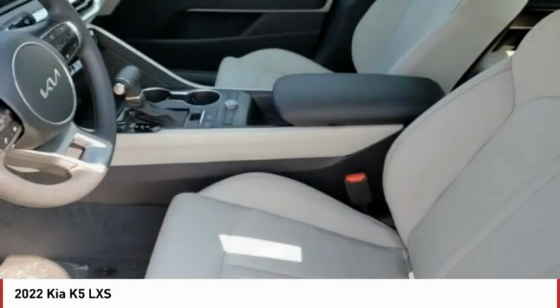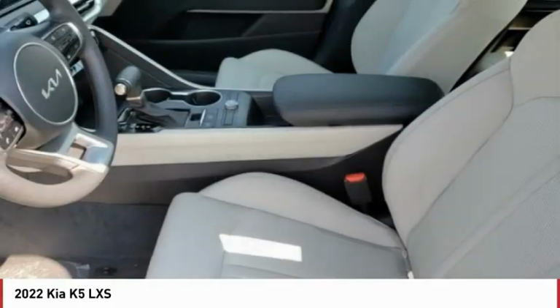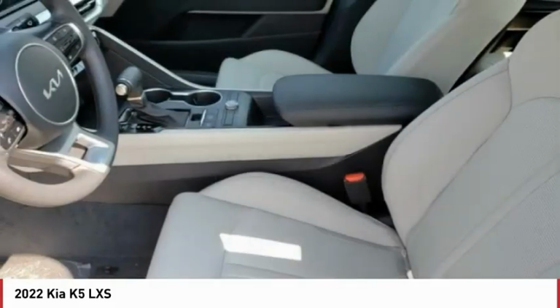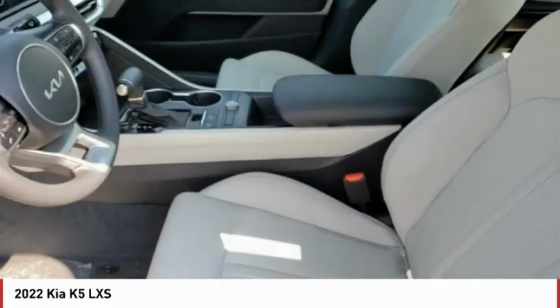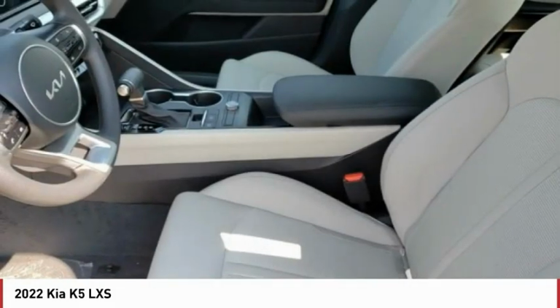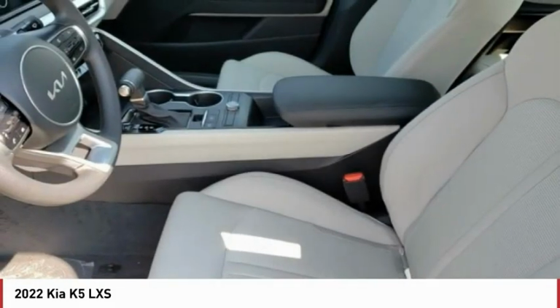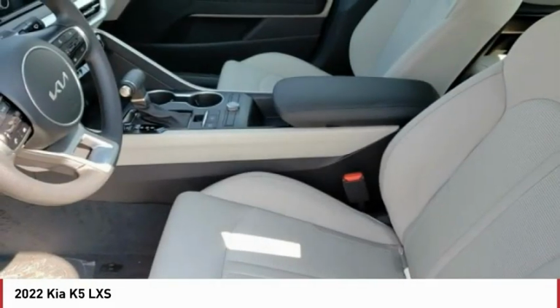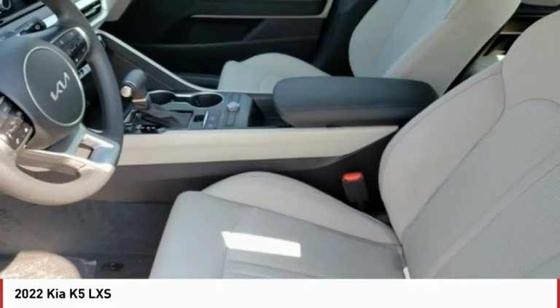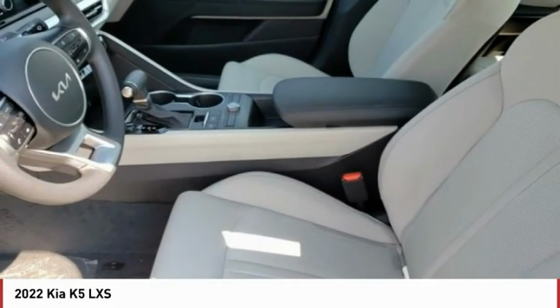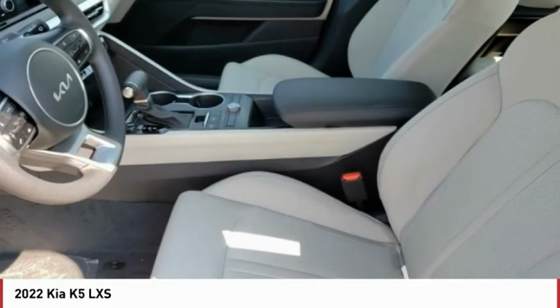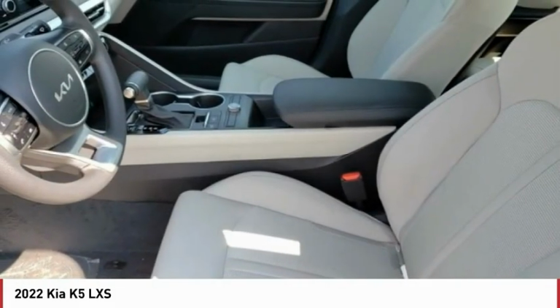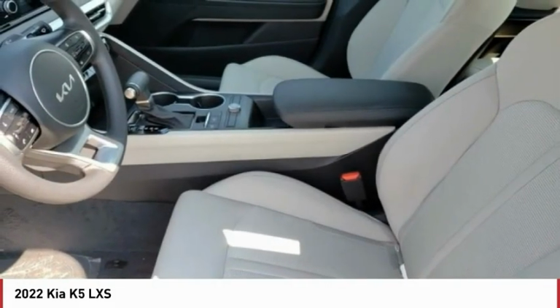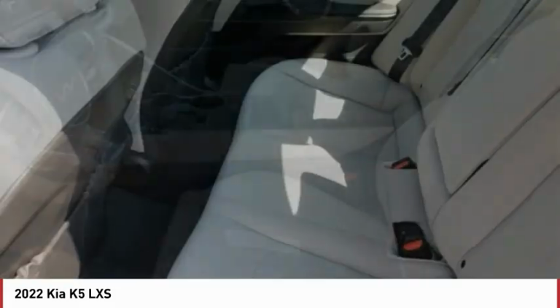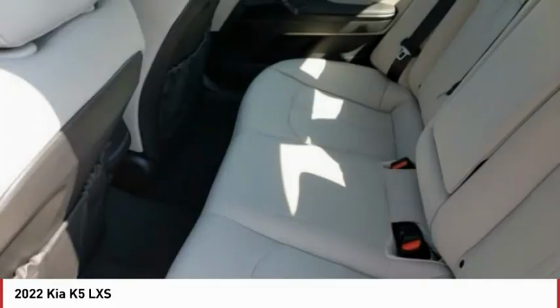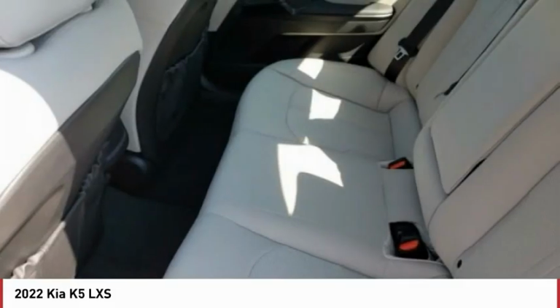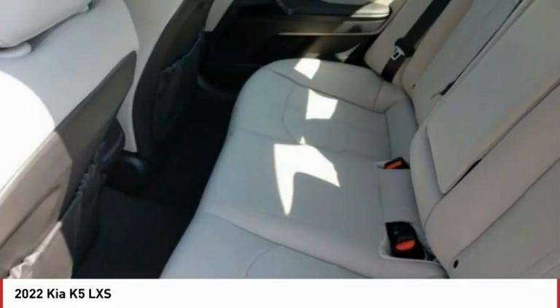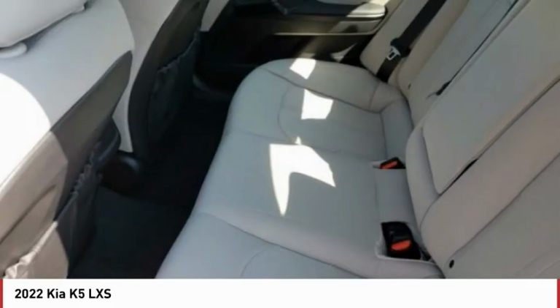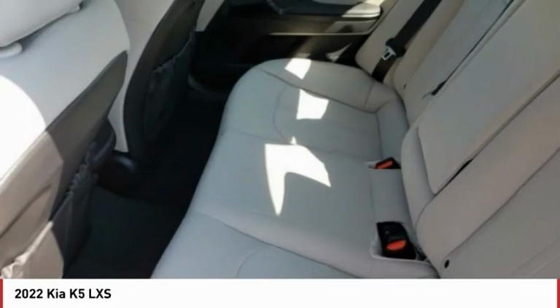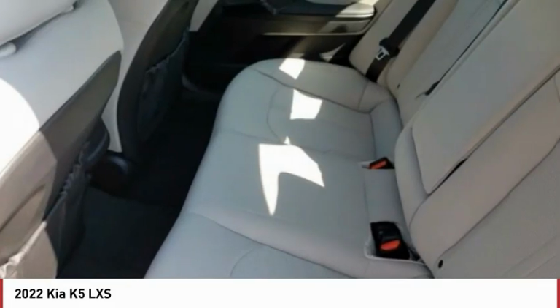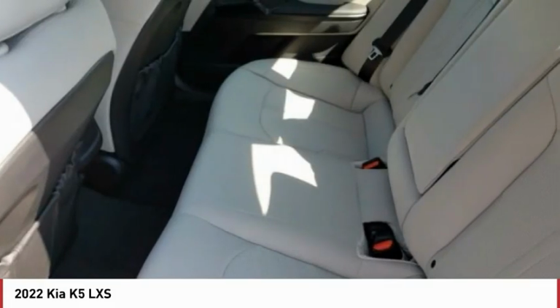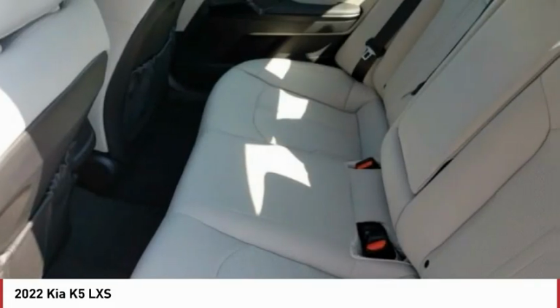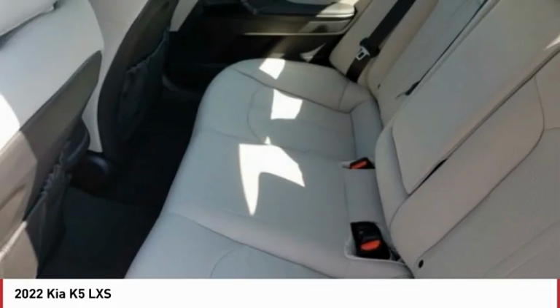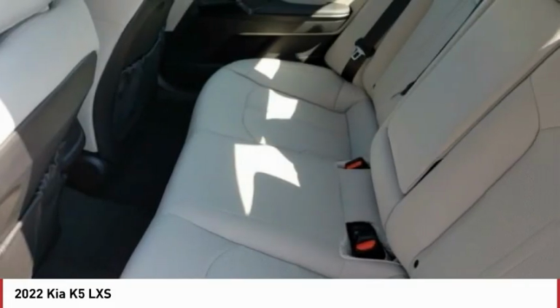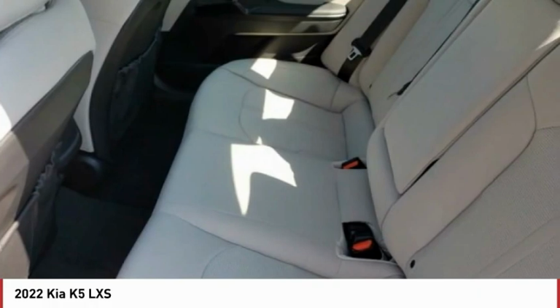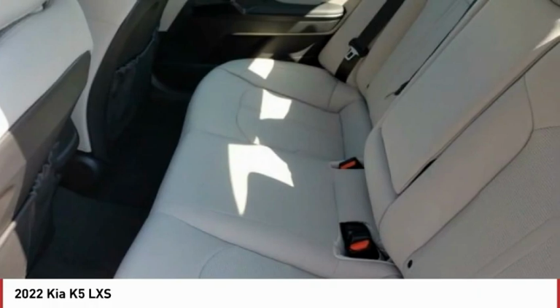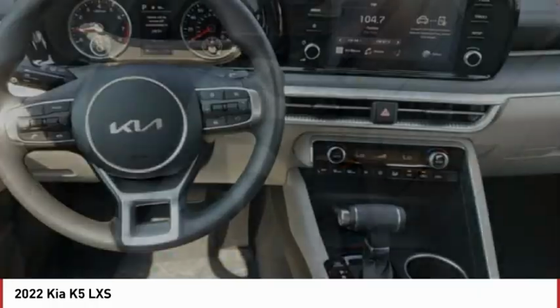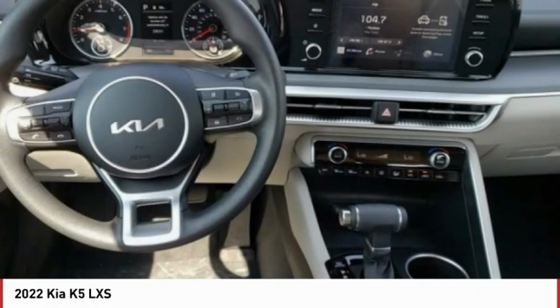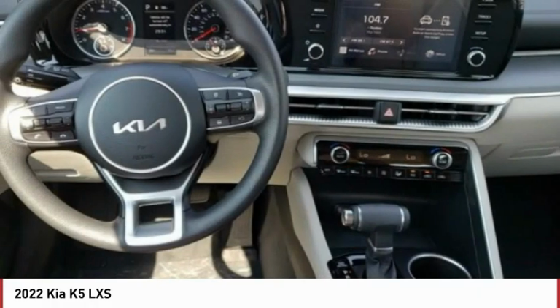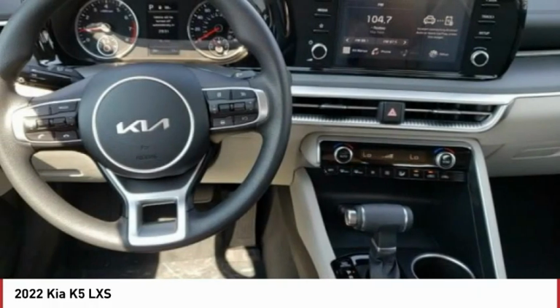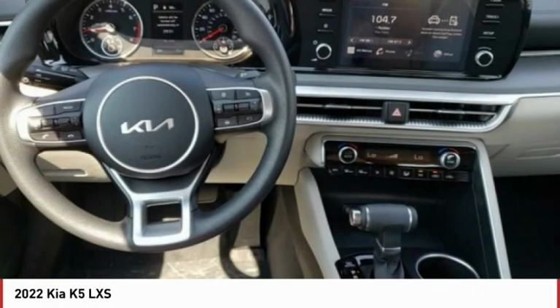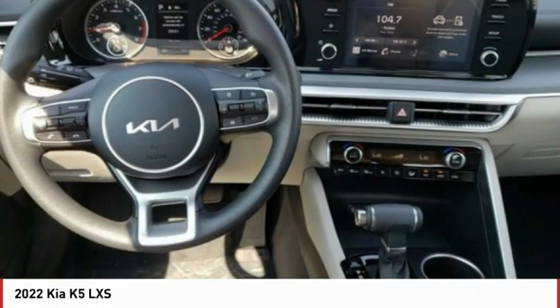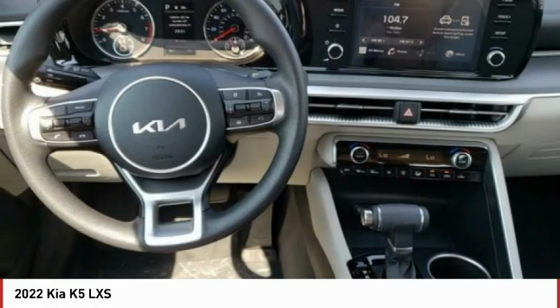Aluminum wheels, wheel locks, brake assist, traction control, stability control, daytime running lights.